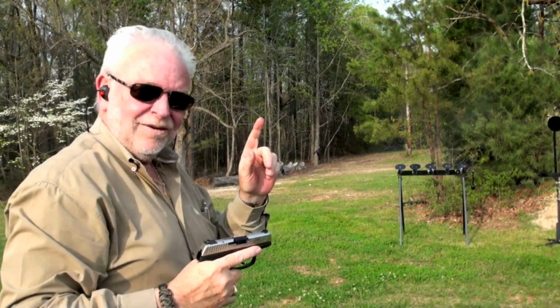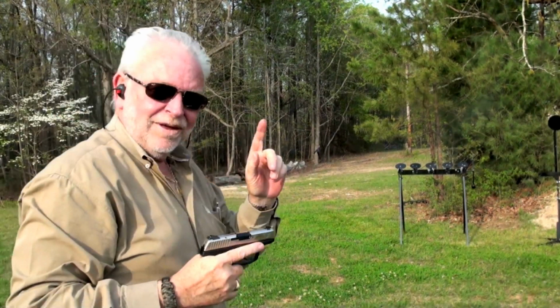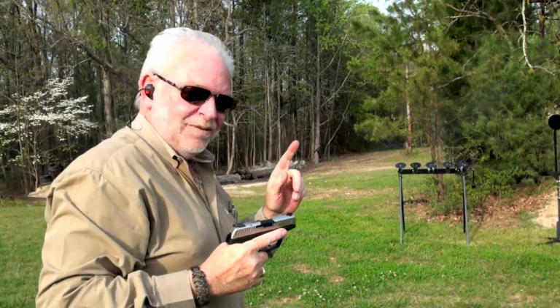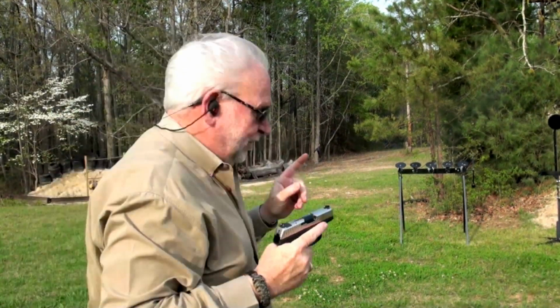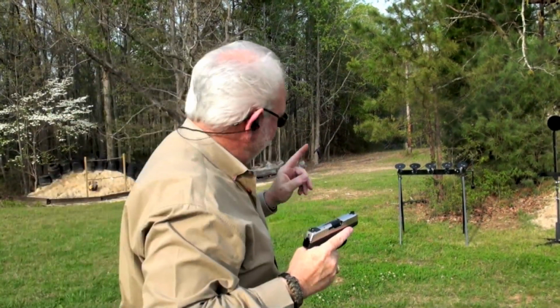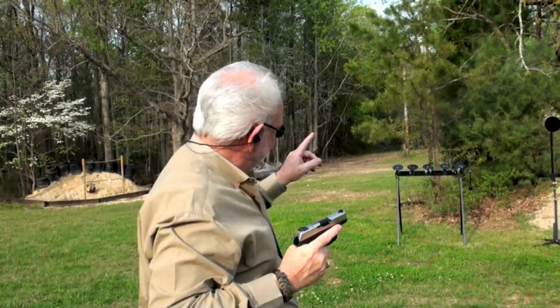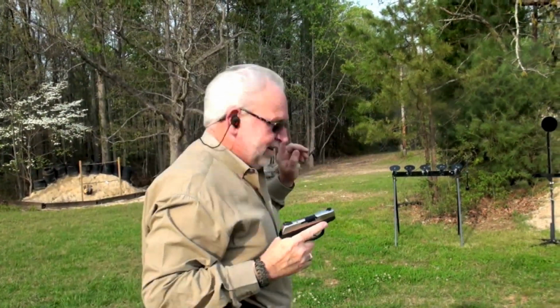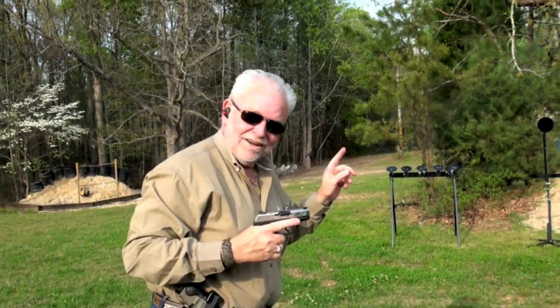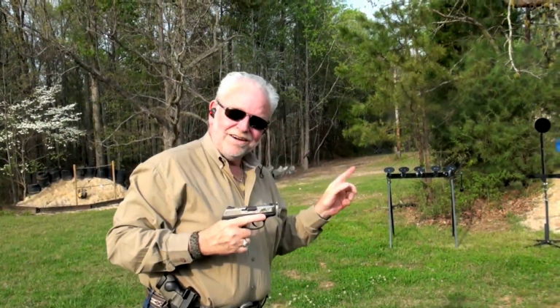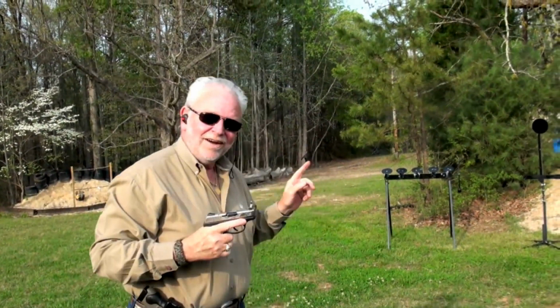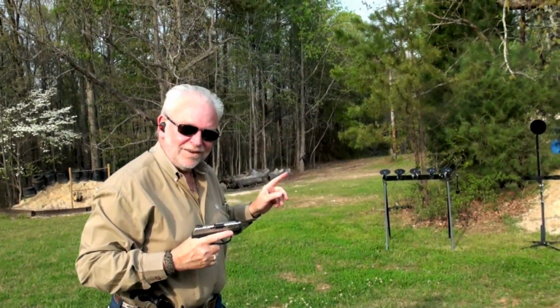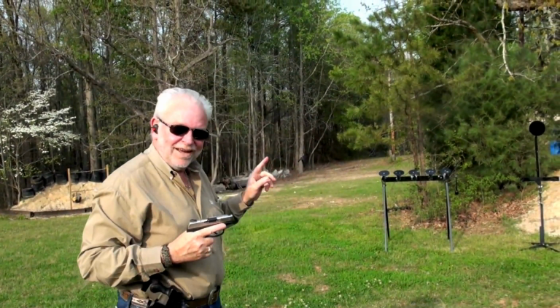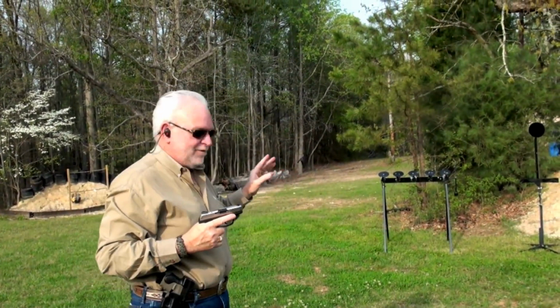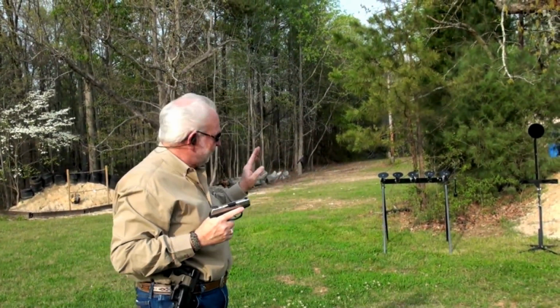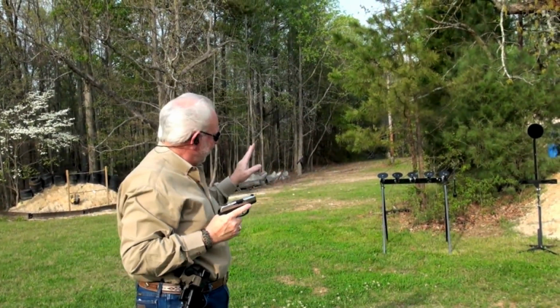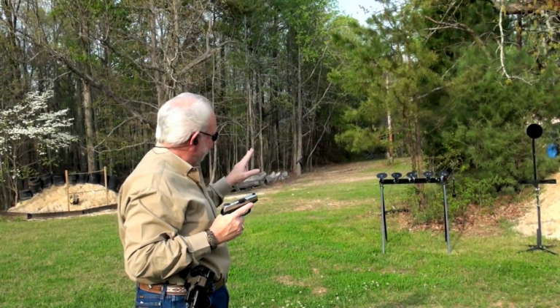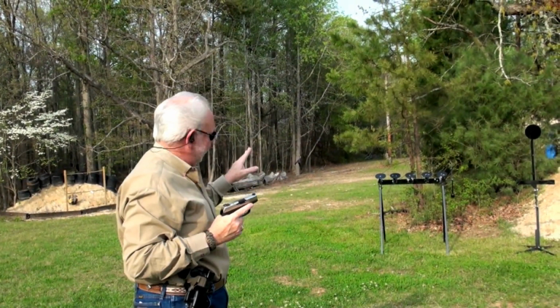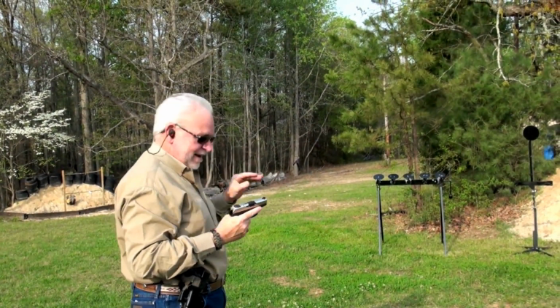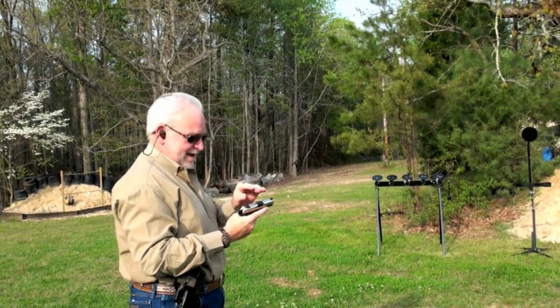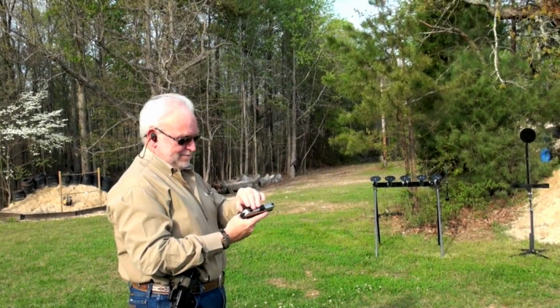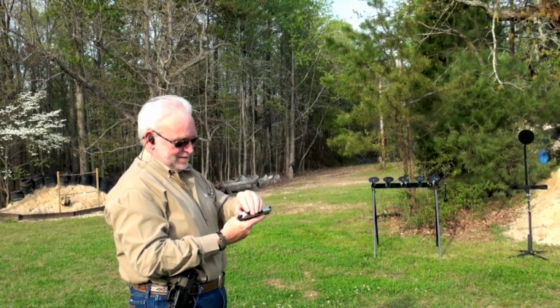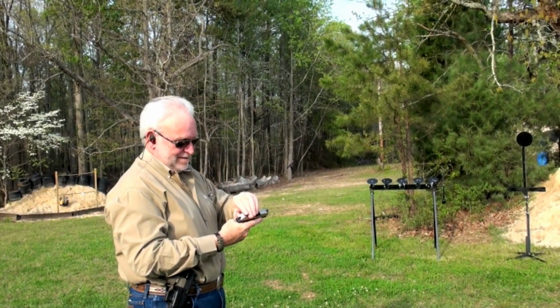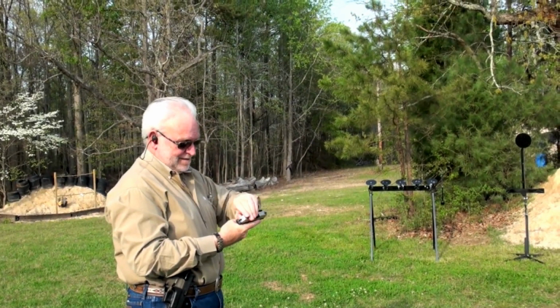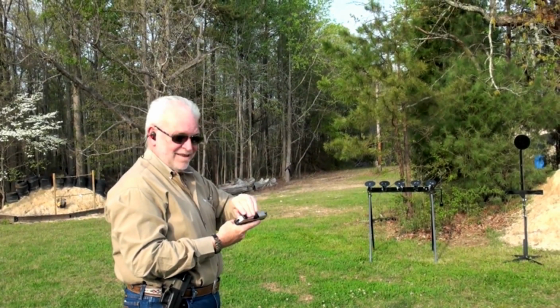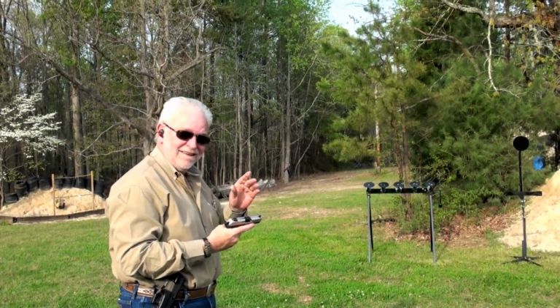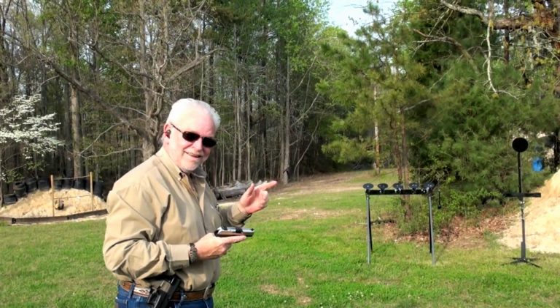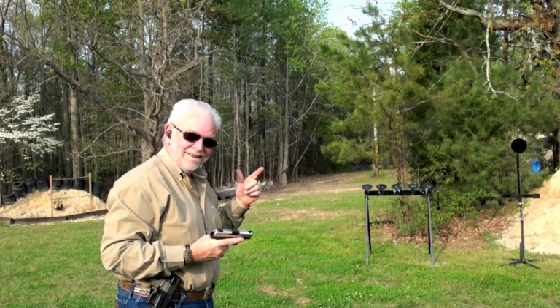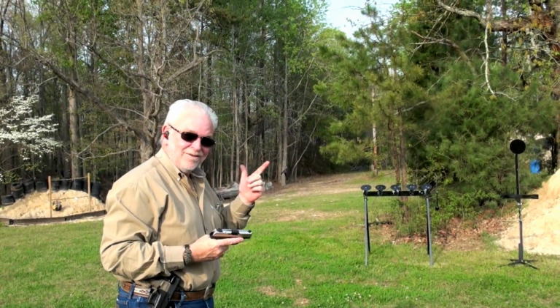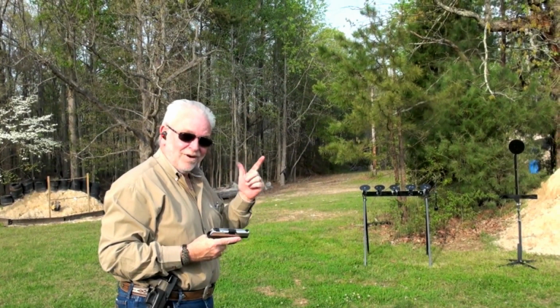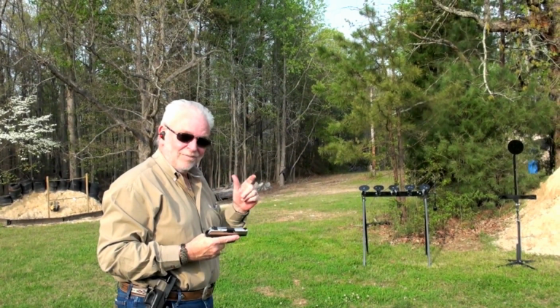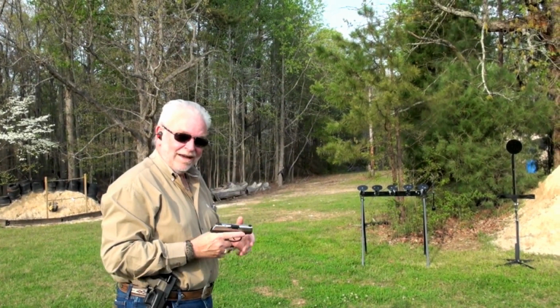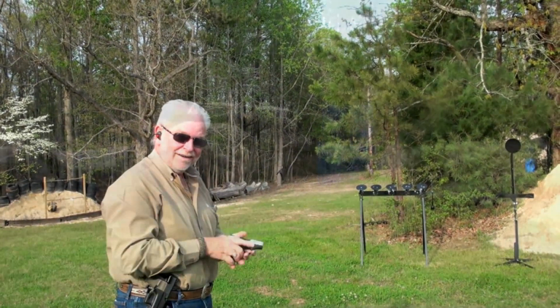Now, when you get good enough to hit three at one time, you are the man.